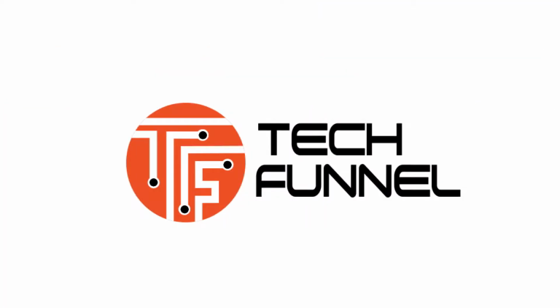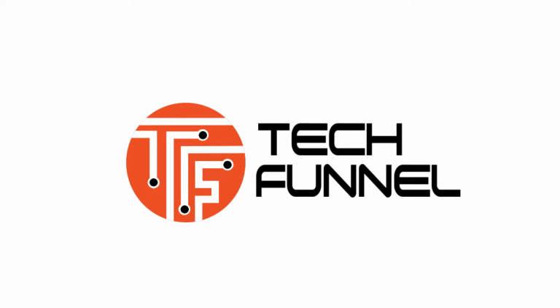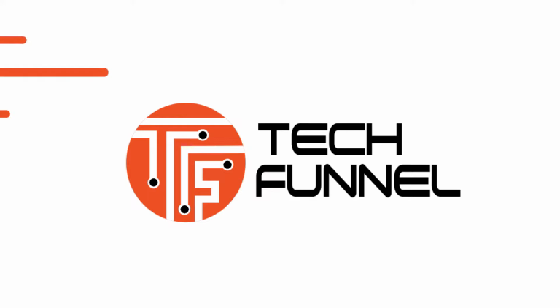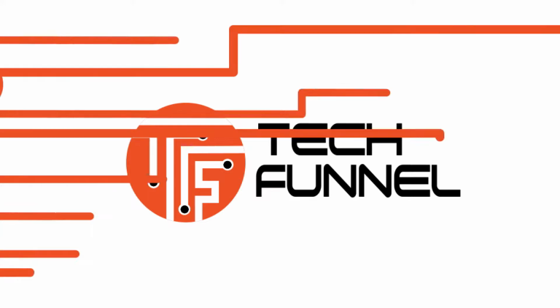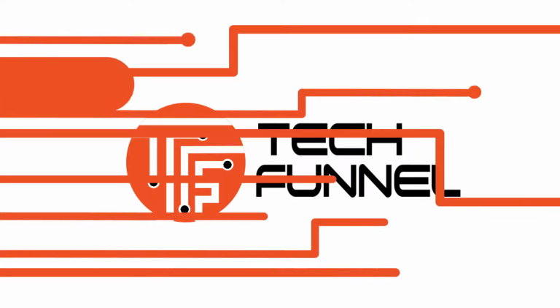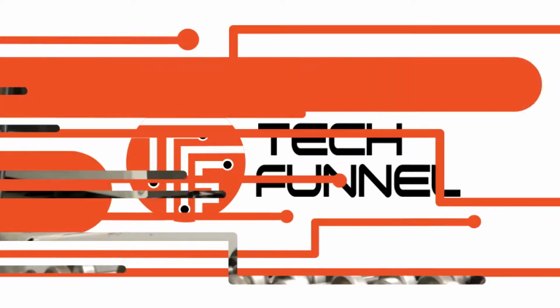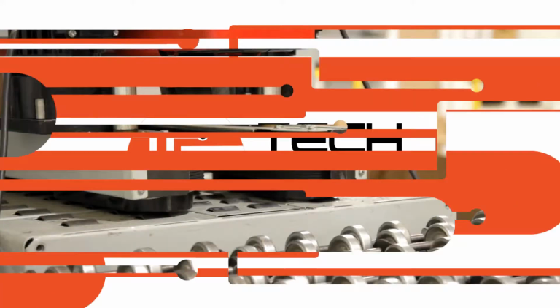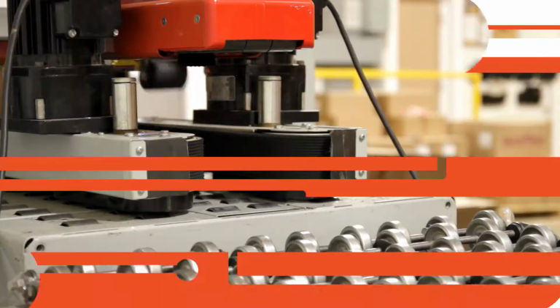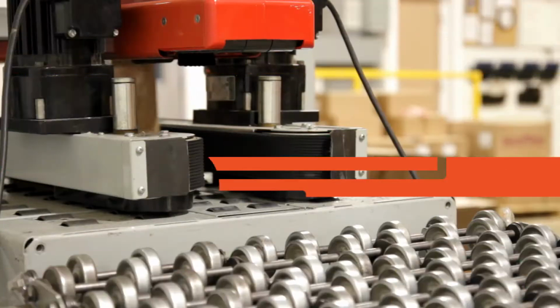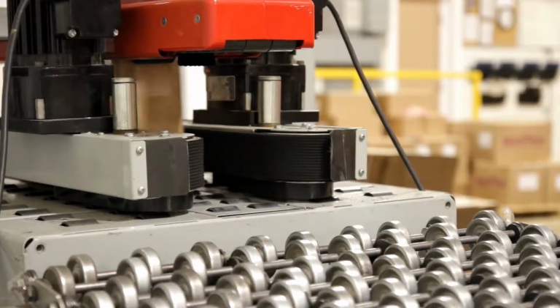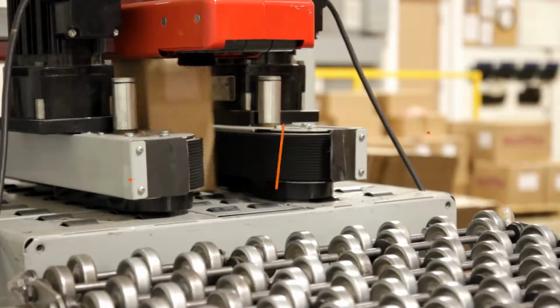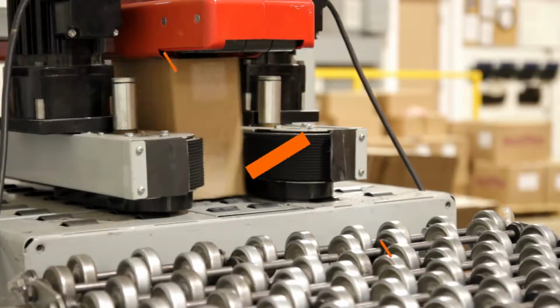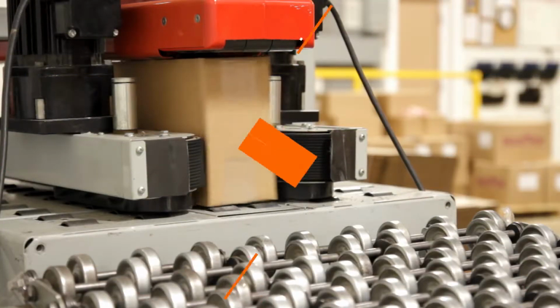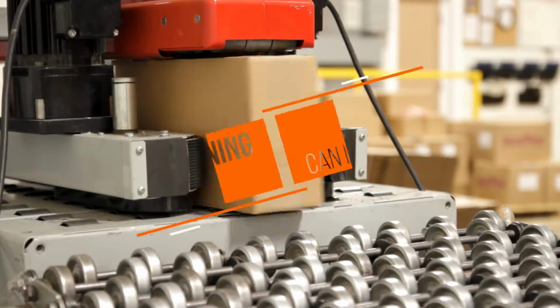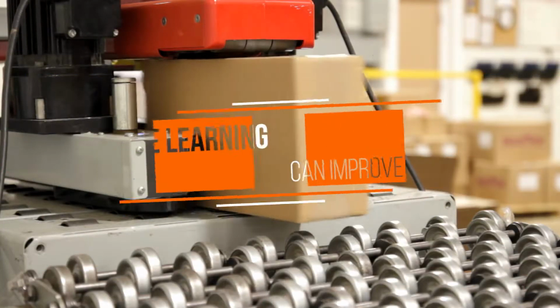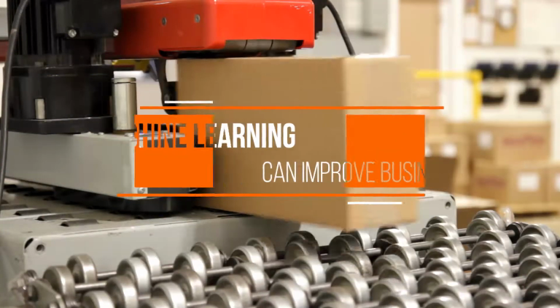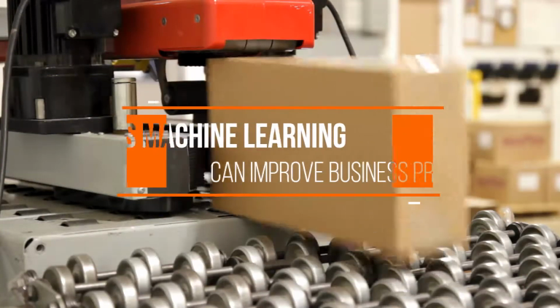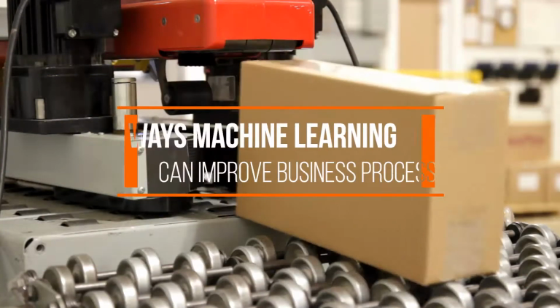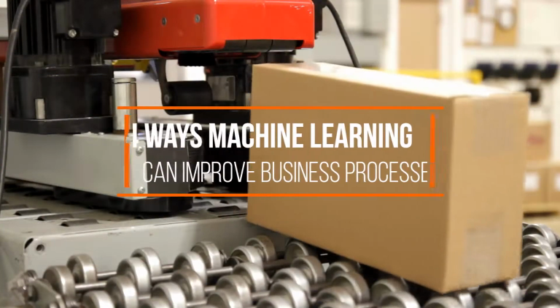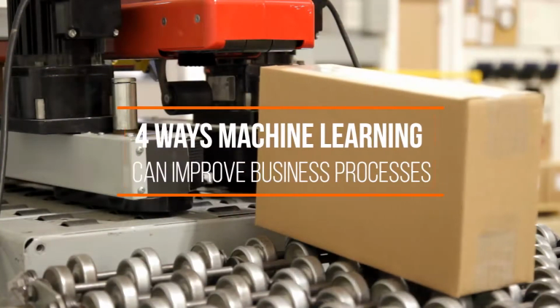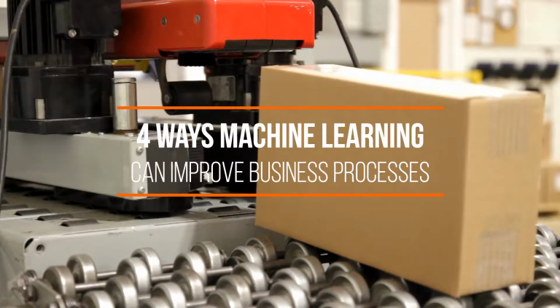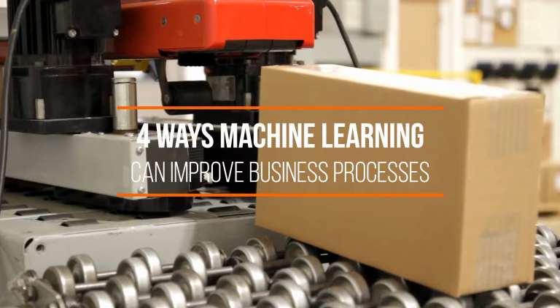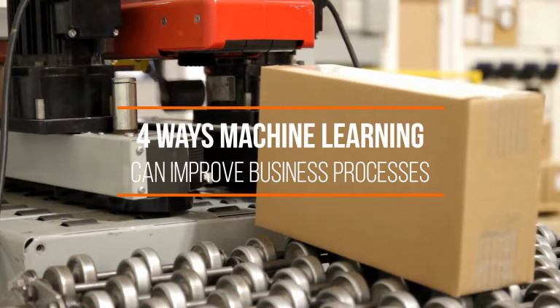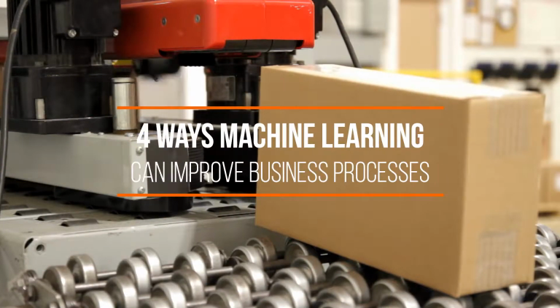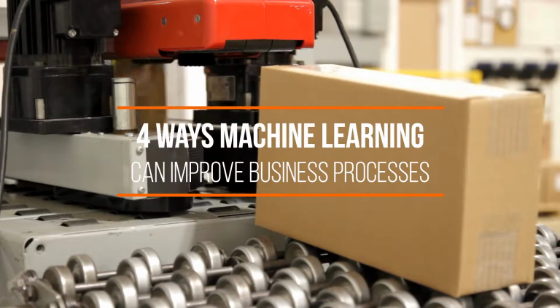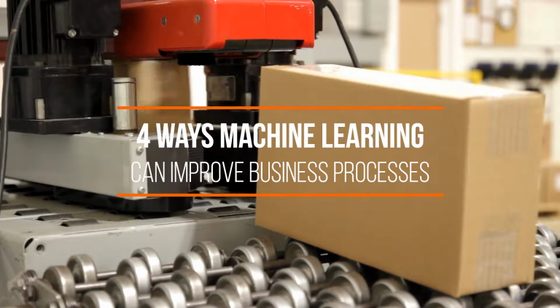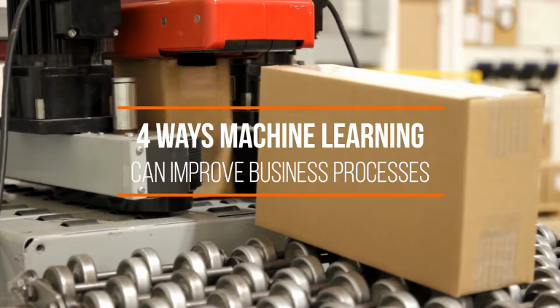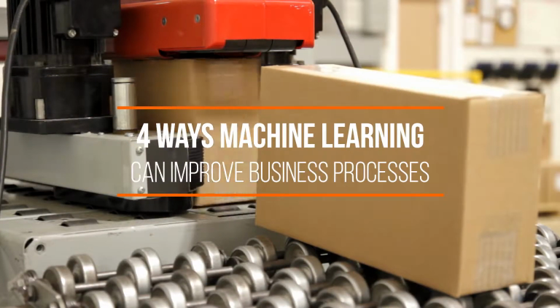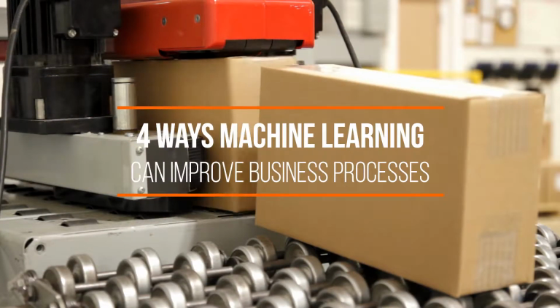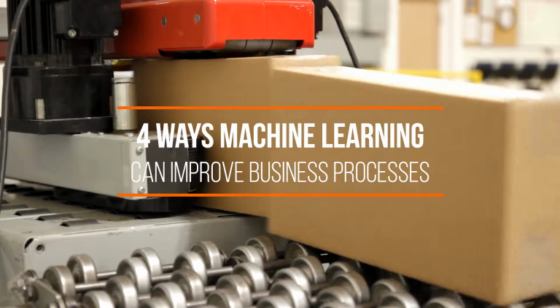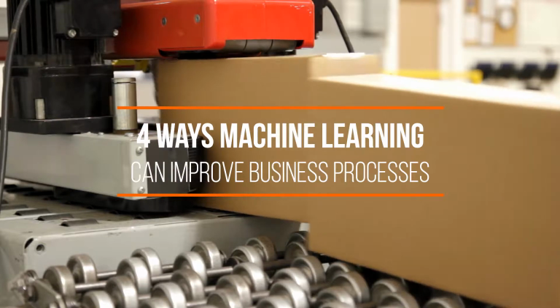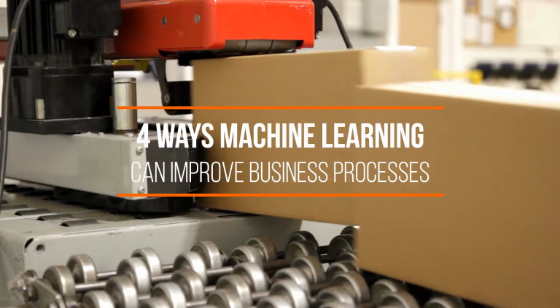Hello everyone. Today we're going to discuss four ways machine learning can improve business processes.